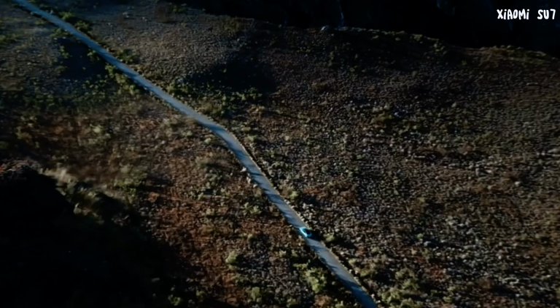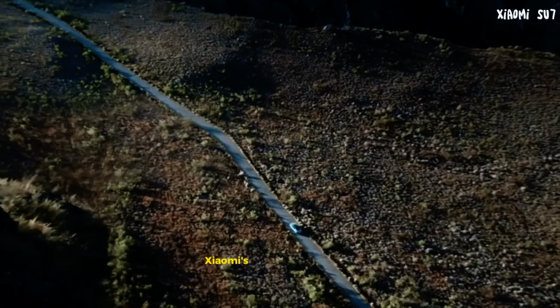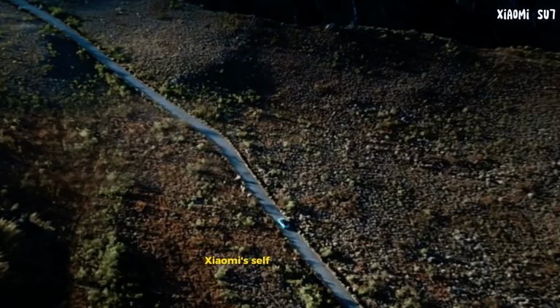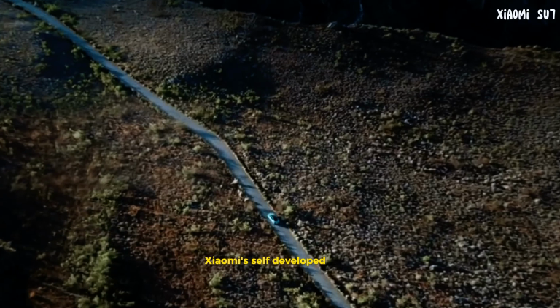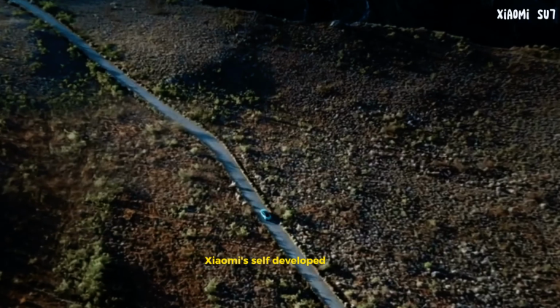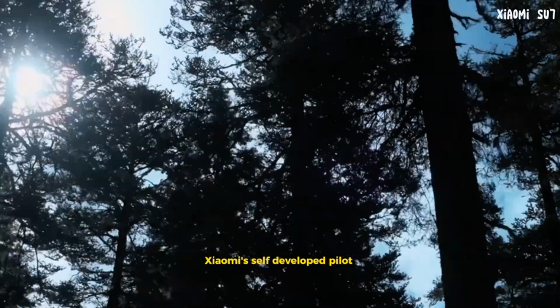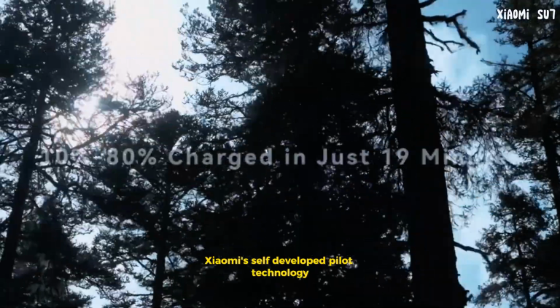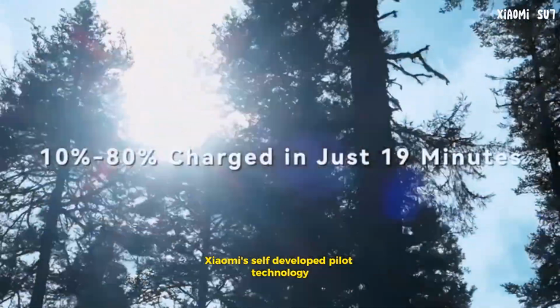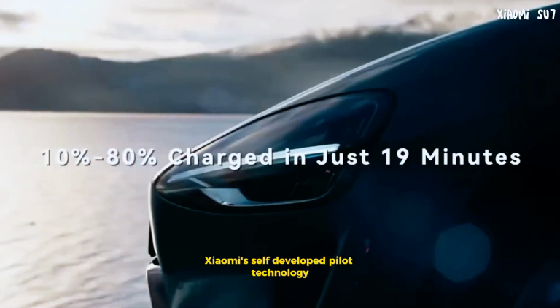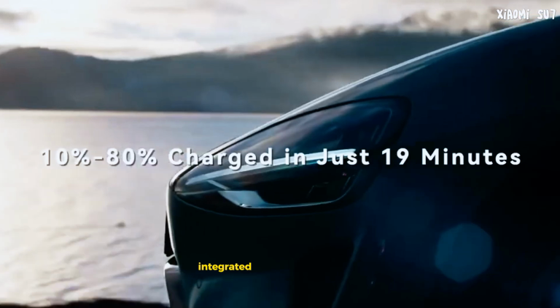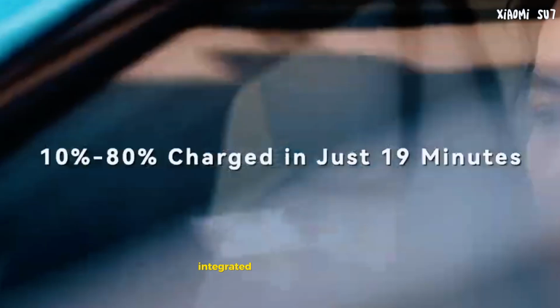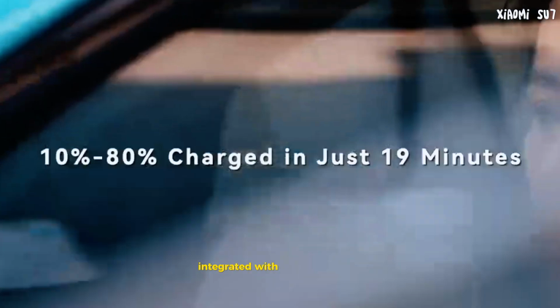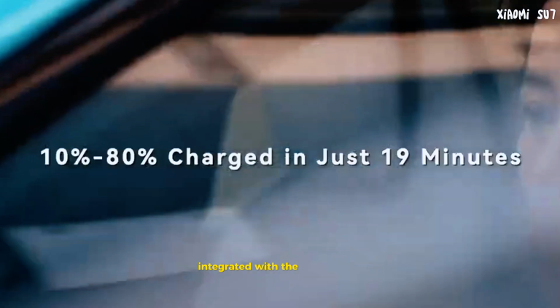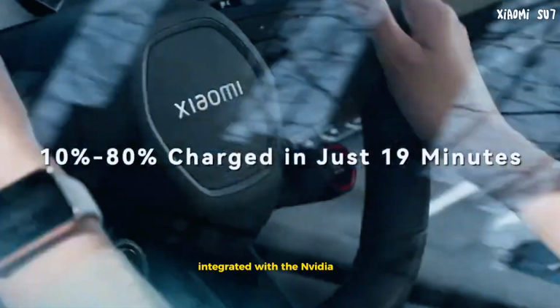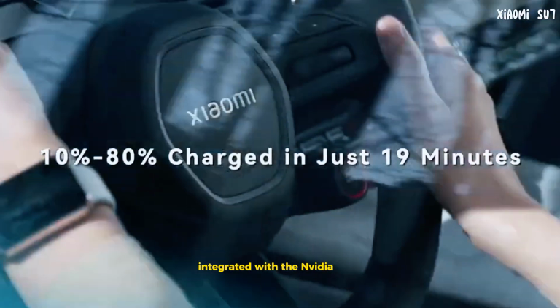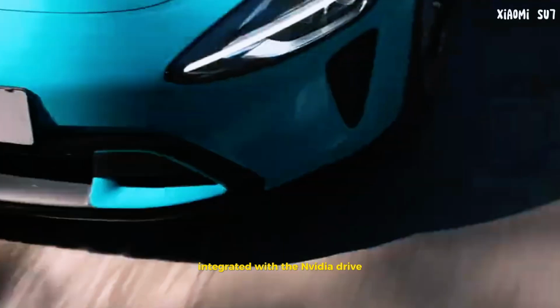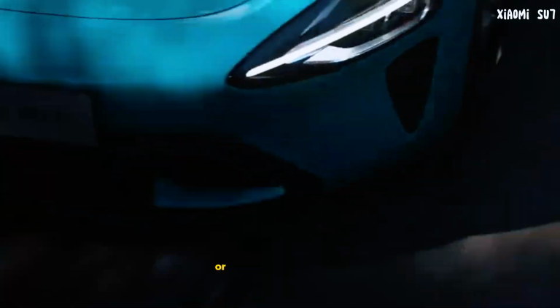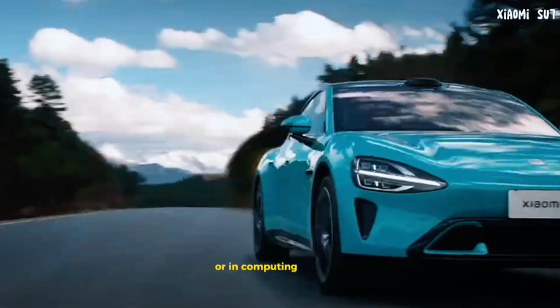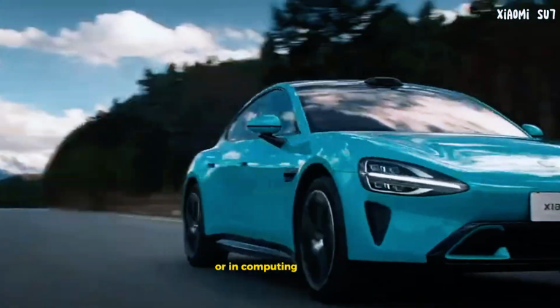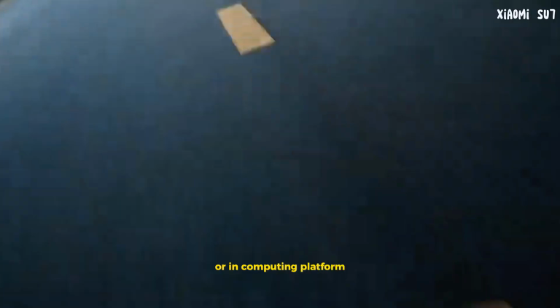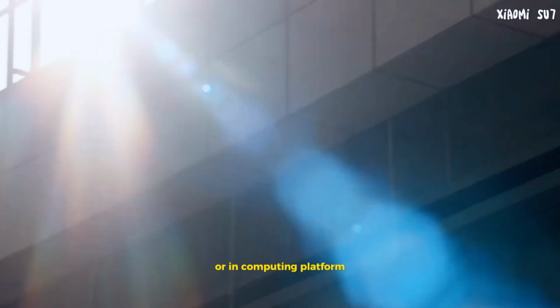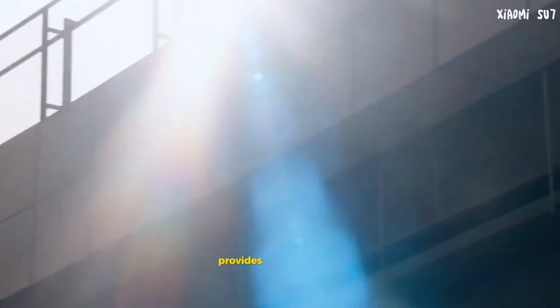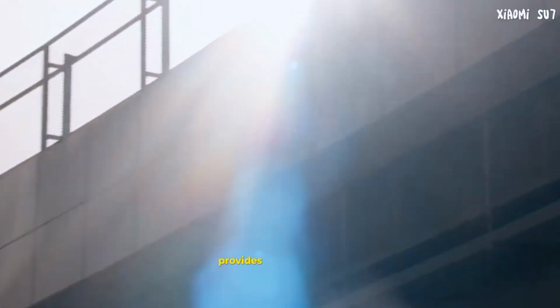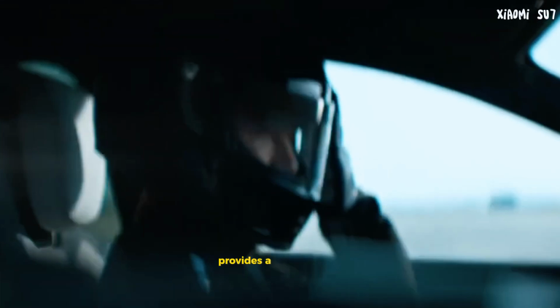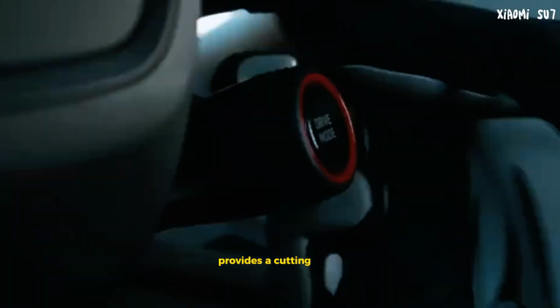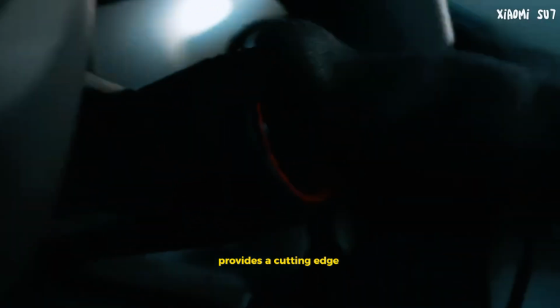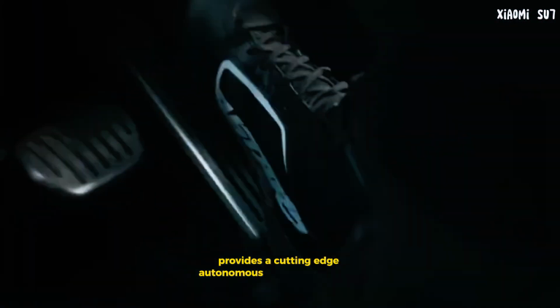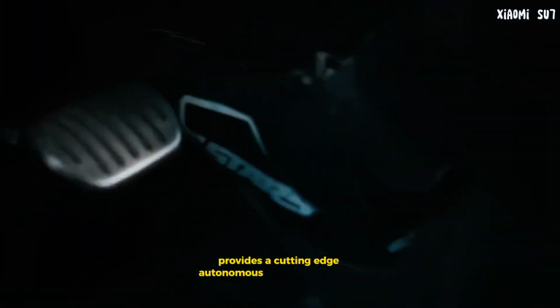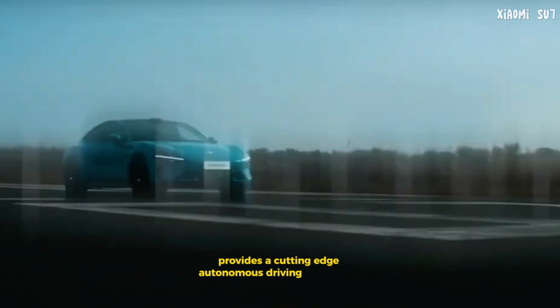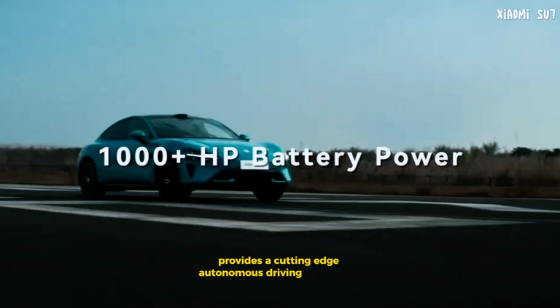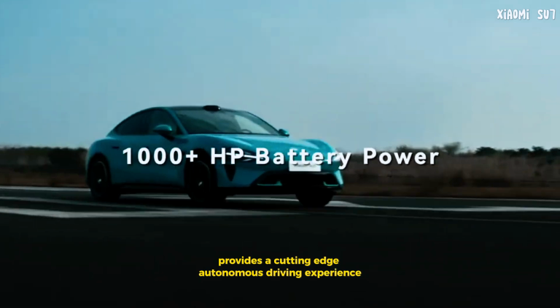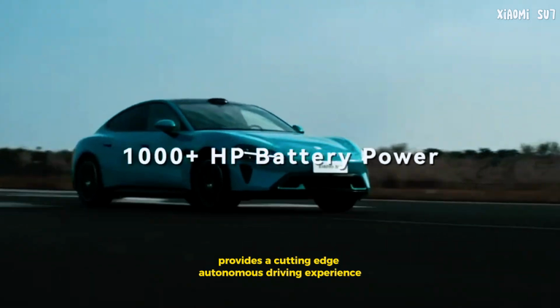Xiaomi's self-developed pilot technology, integrated with the Nvidia Drive Orin computing platform, provides a cutting-edge autonomous driving experience.